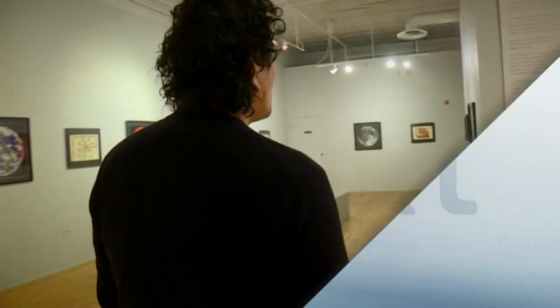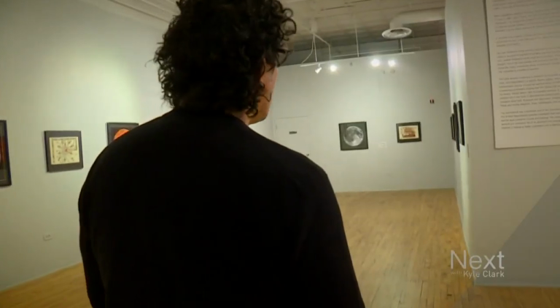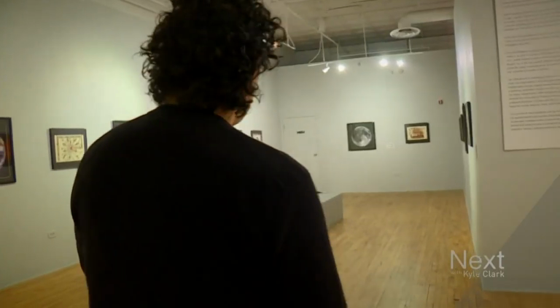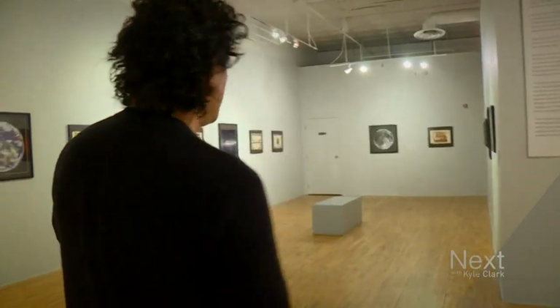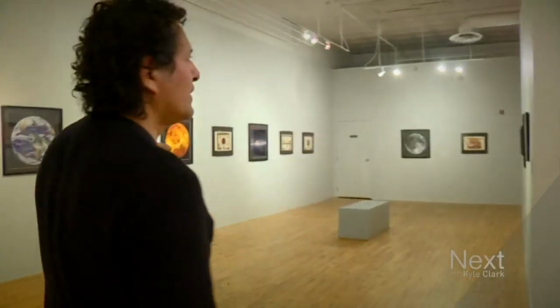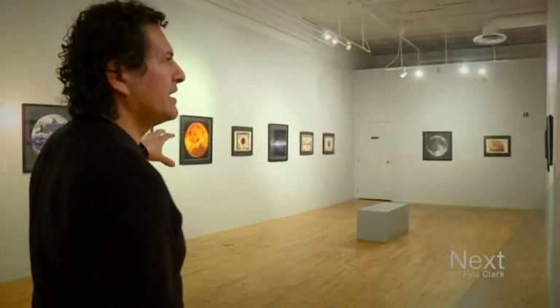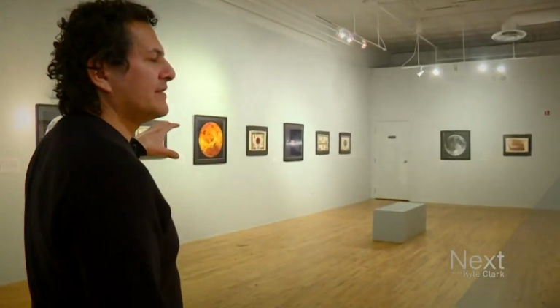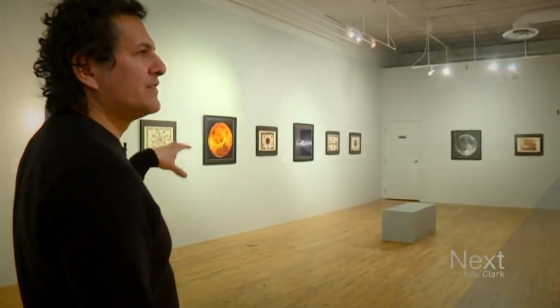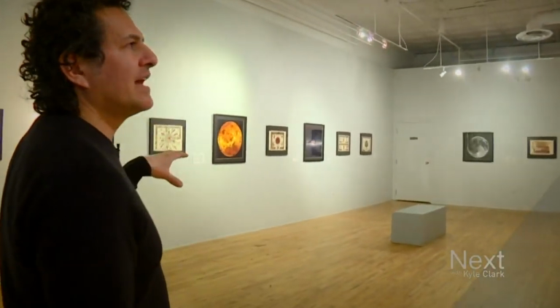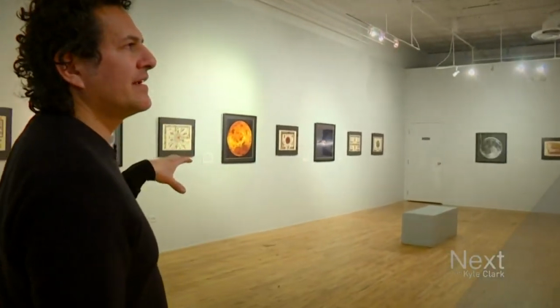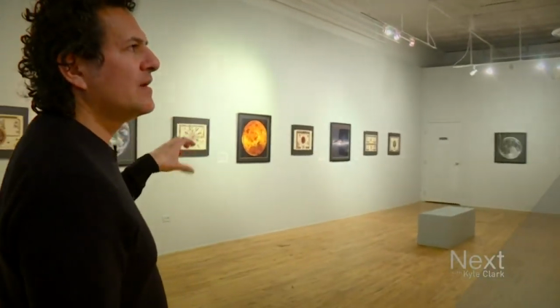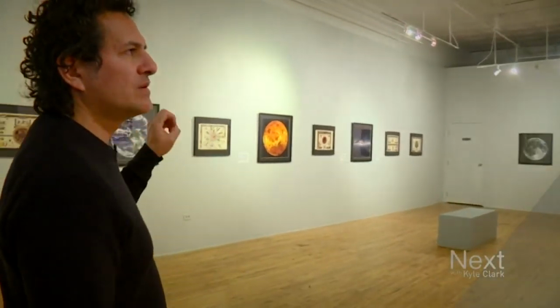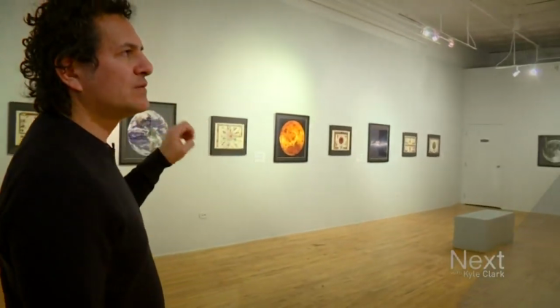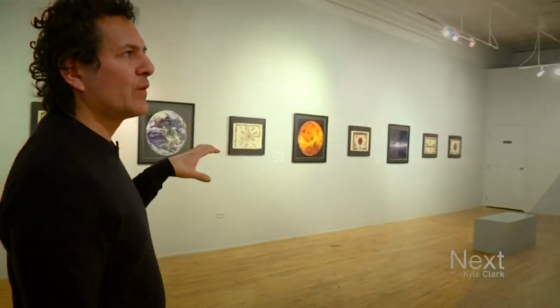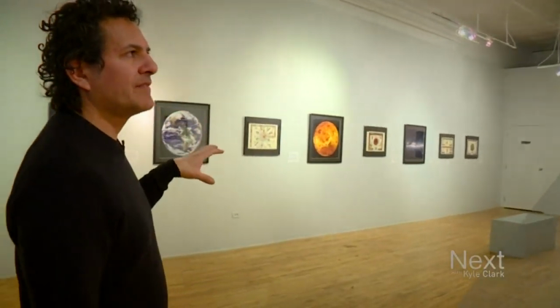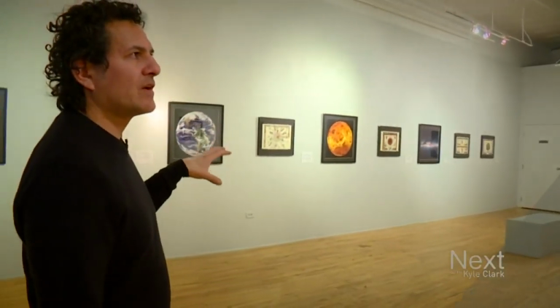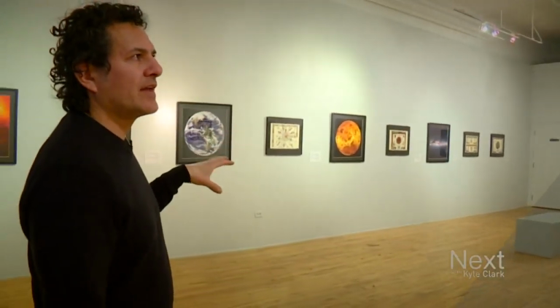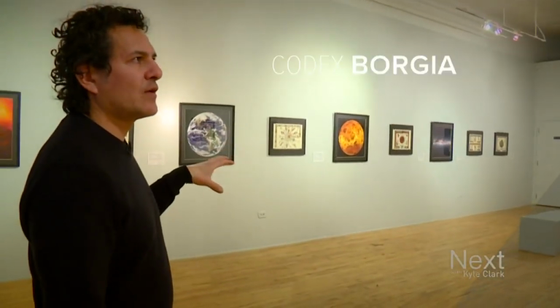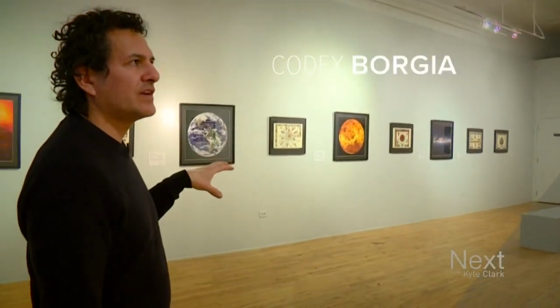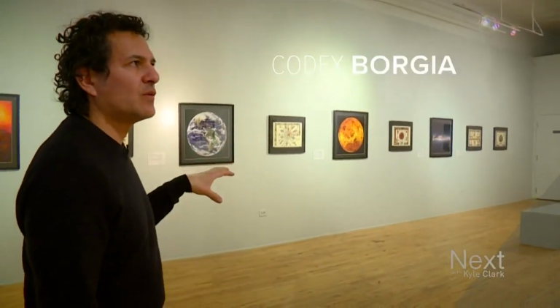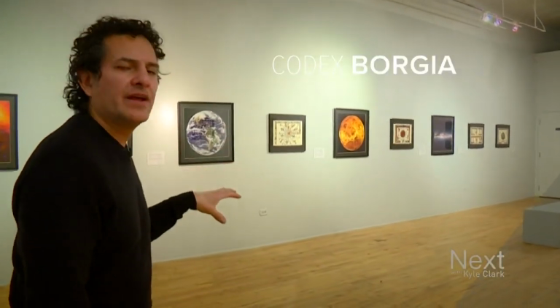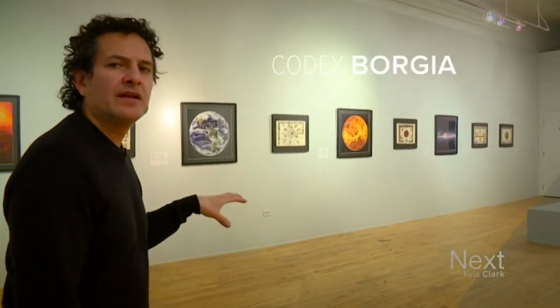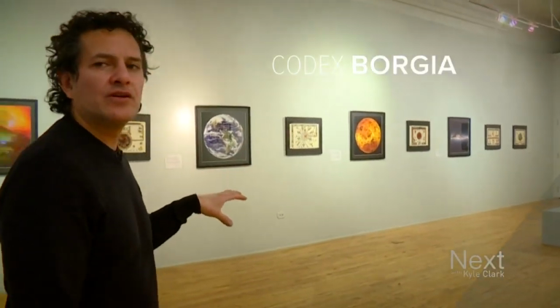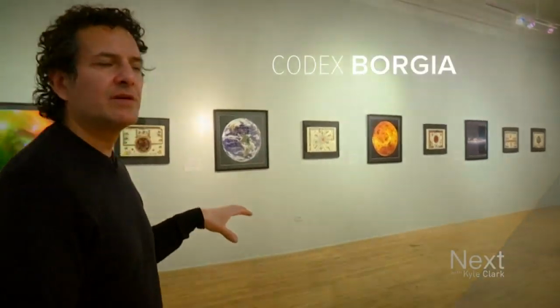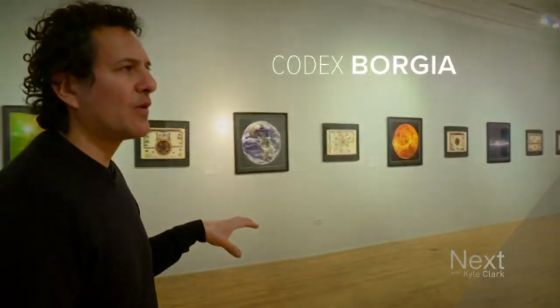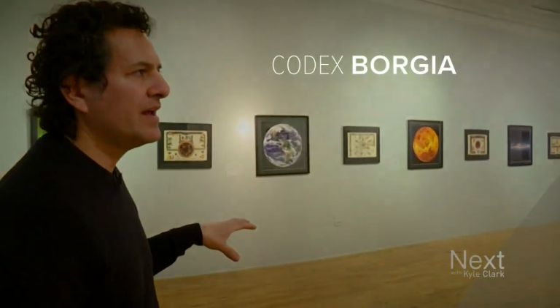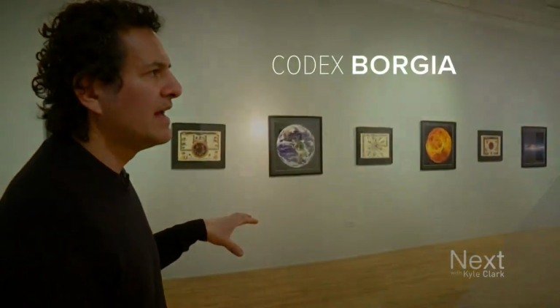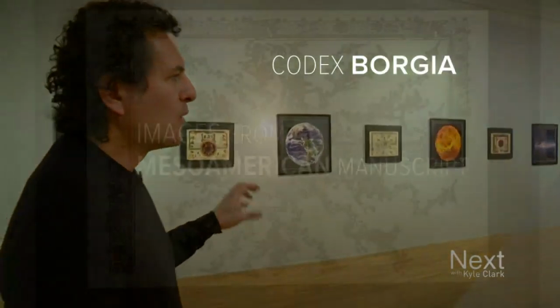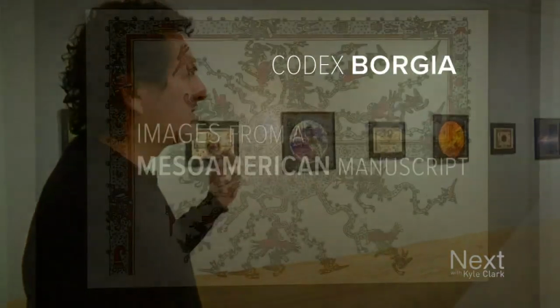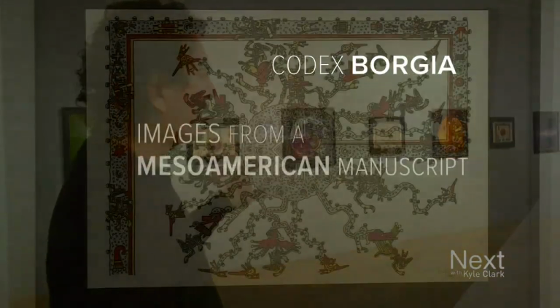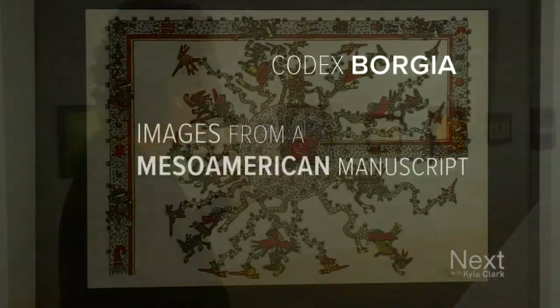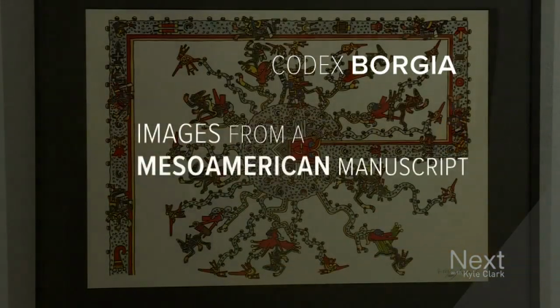We are in the first gallery, which is where we have the Codex Borgia, which are images.